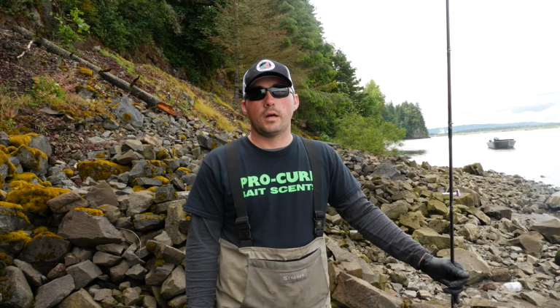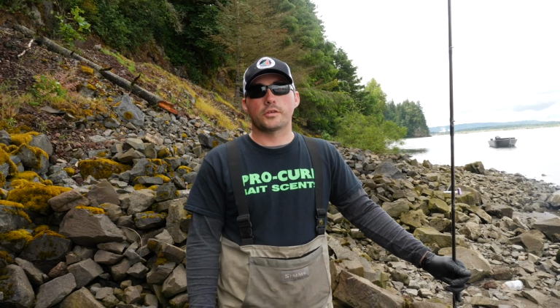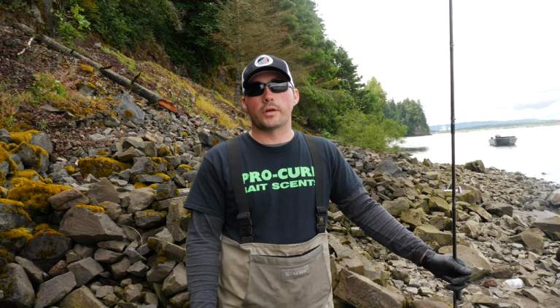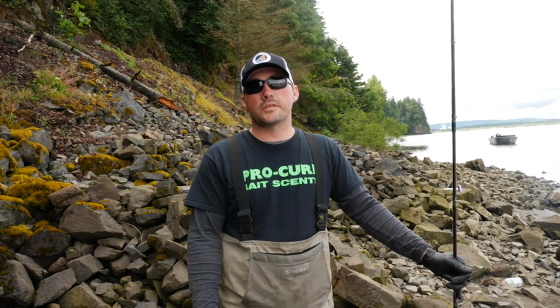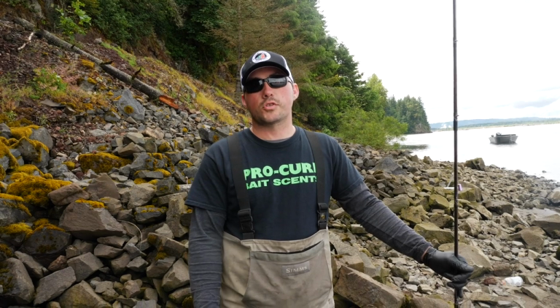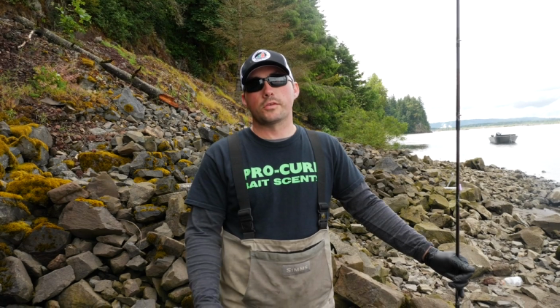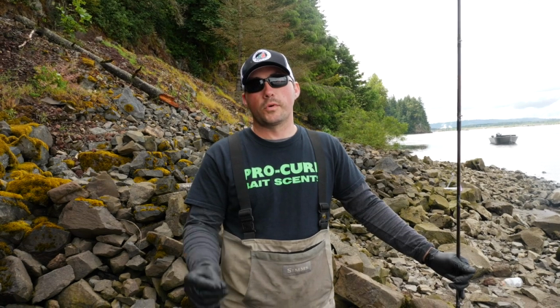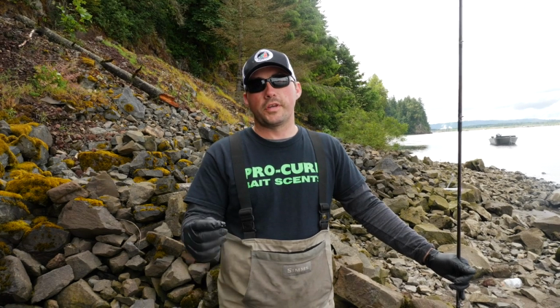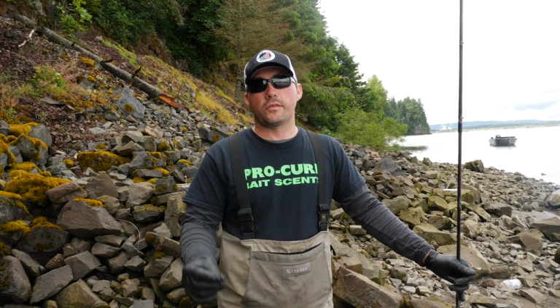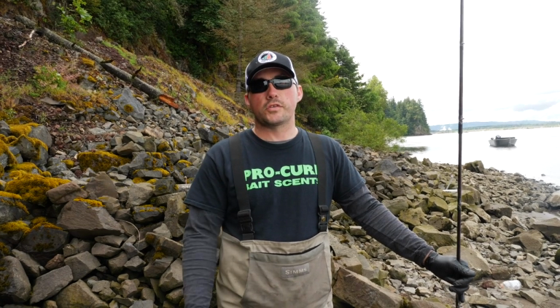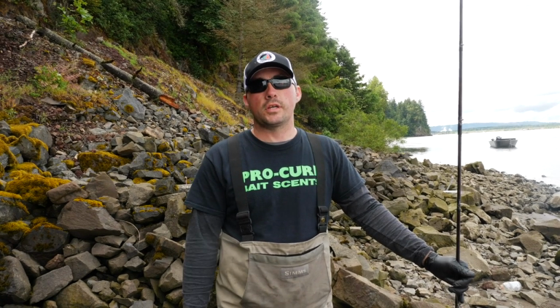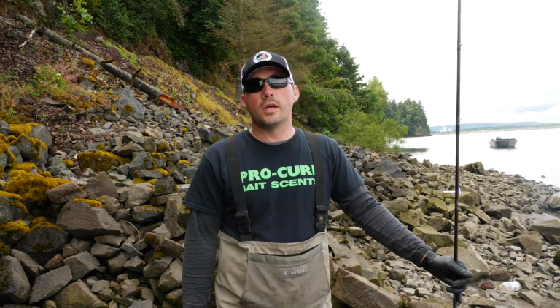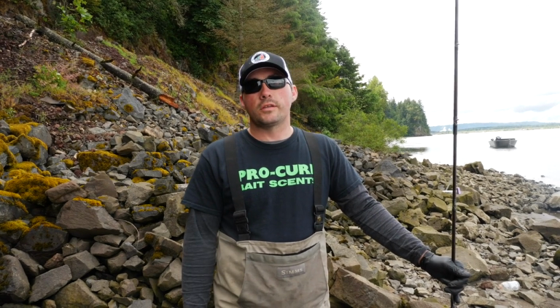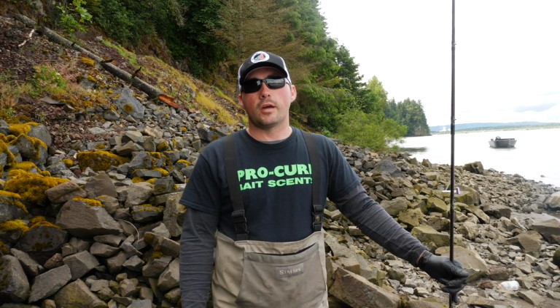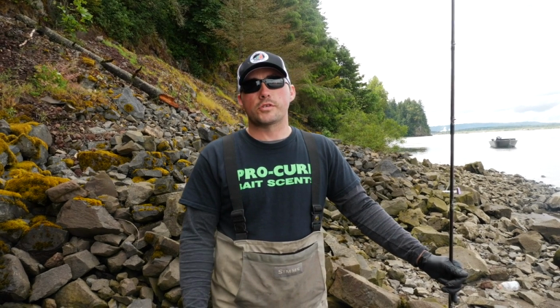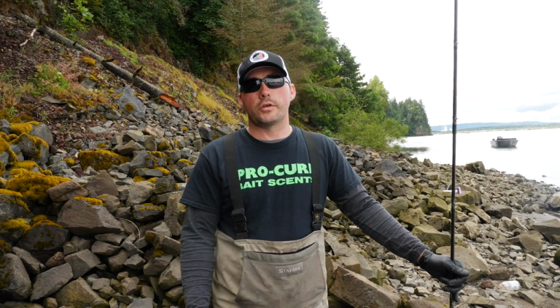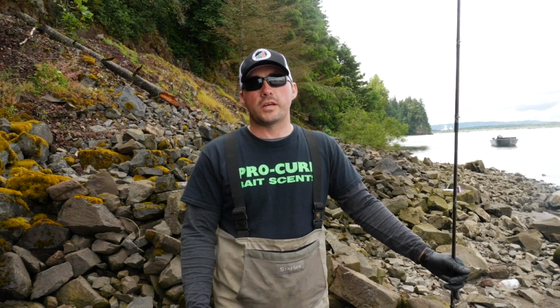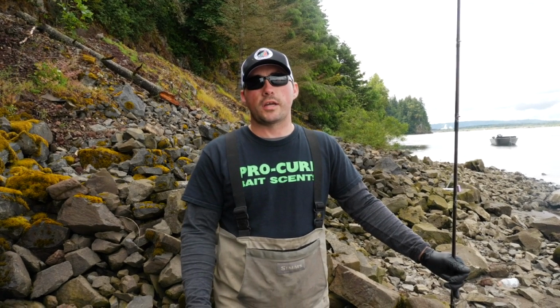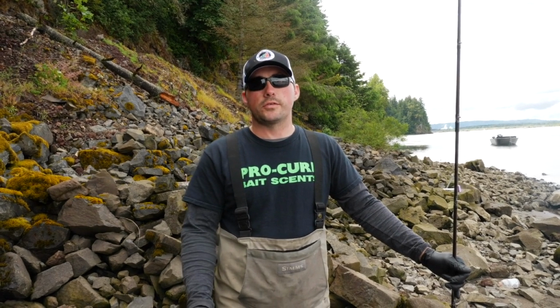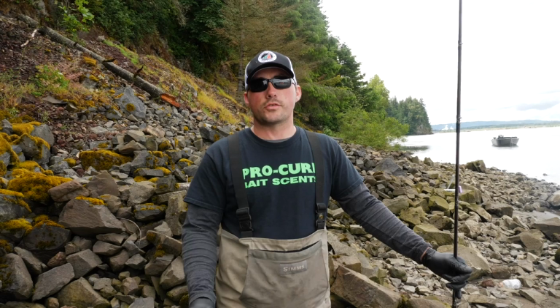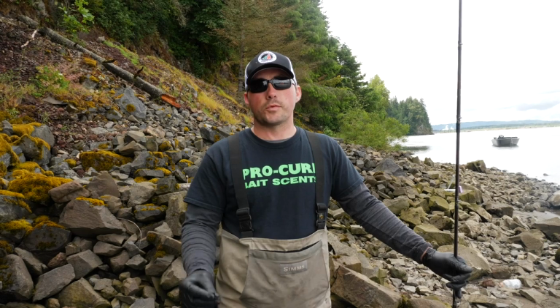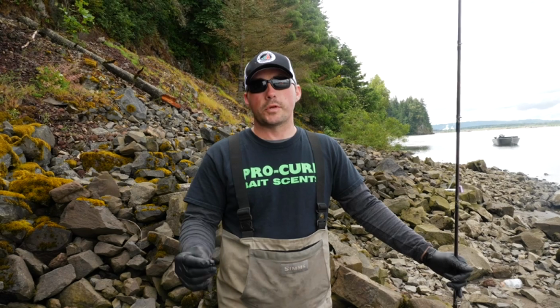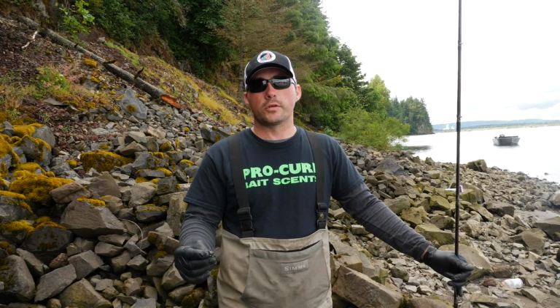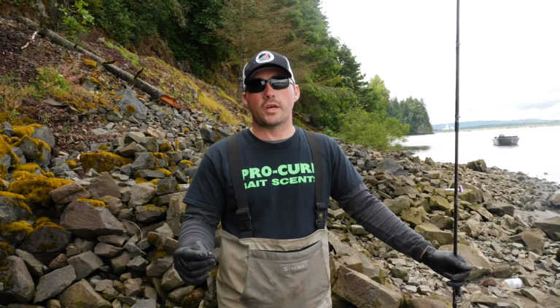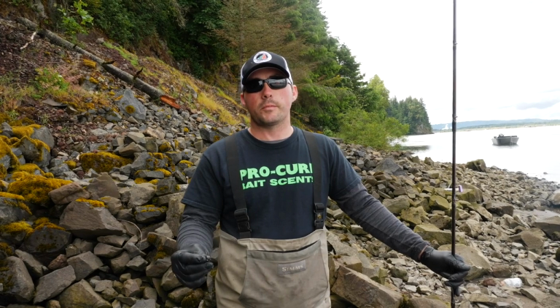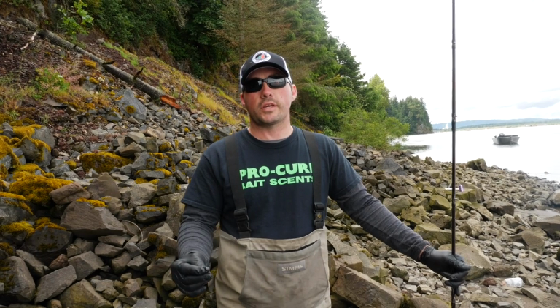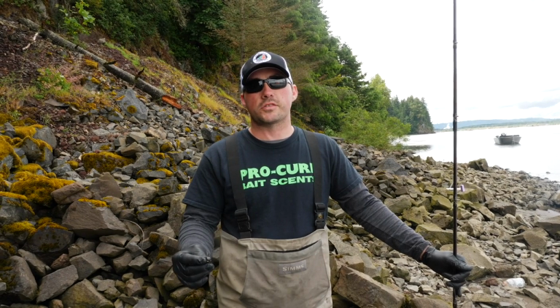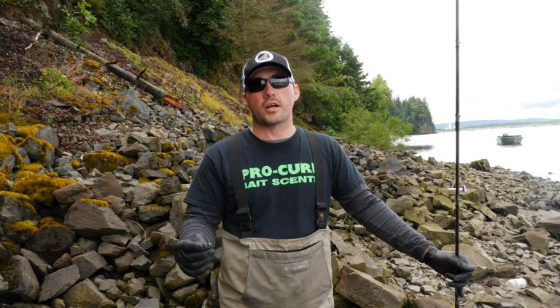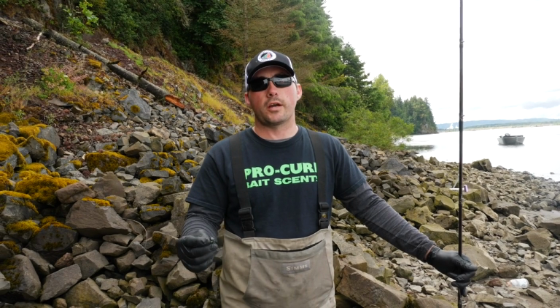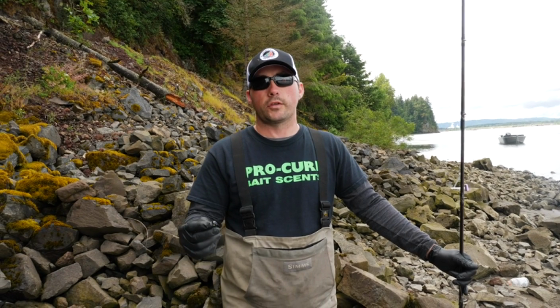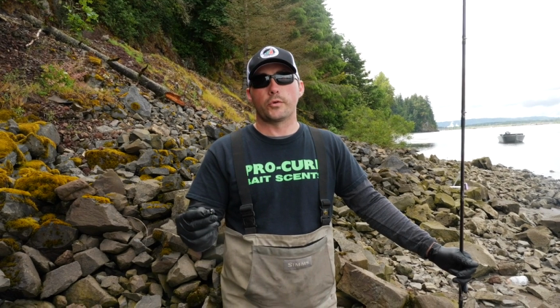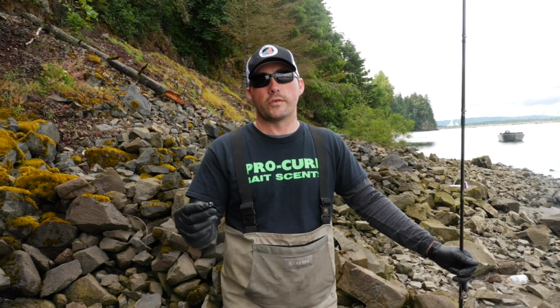How's it going guys? I'm Charles, I'm with Addicted Fishing. Today I'm going to show you guys how to use a triple Spinglow setup to catch sockeye on the Columbia River.